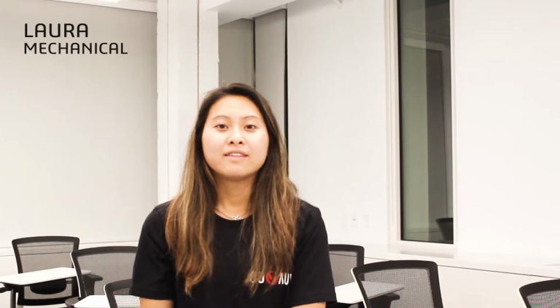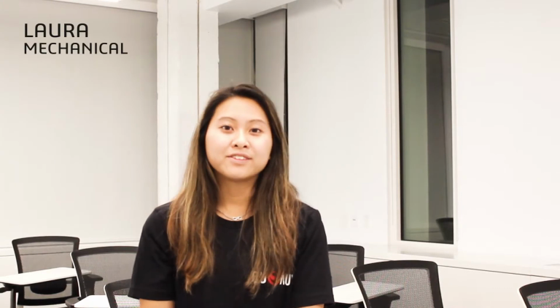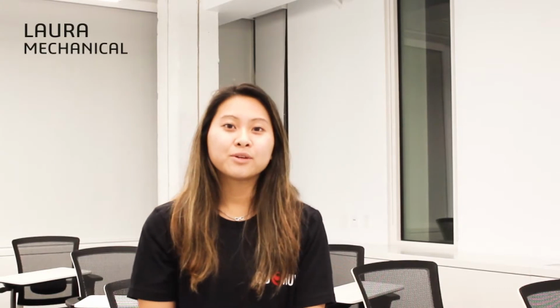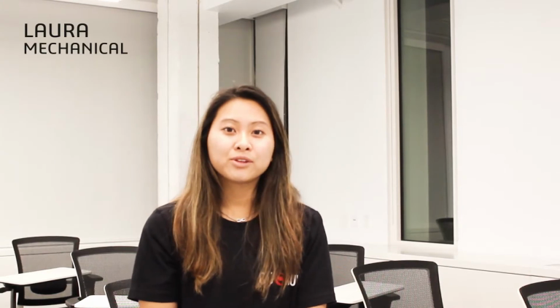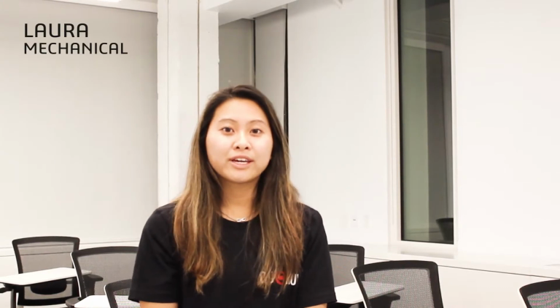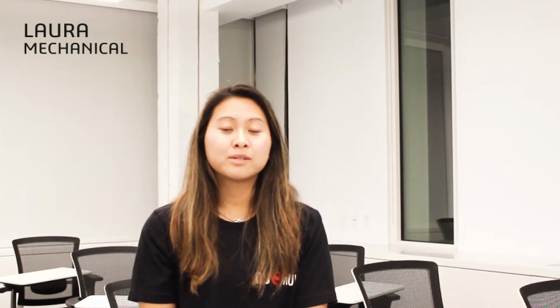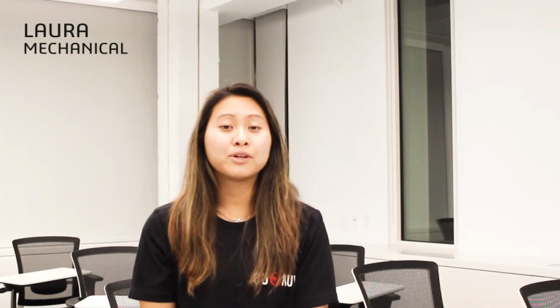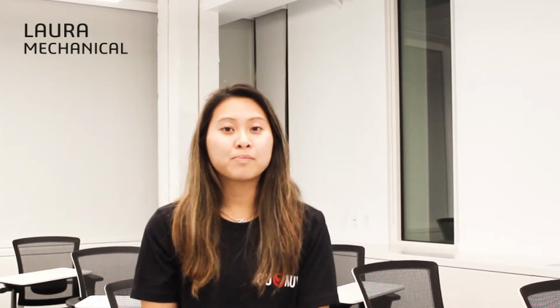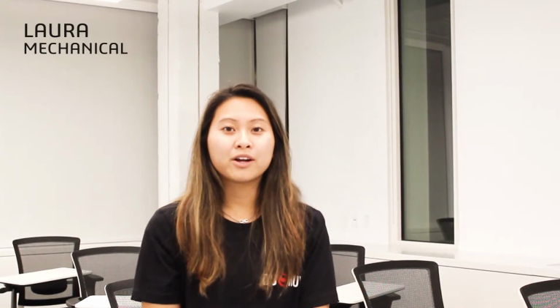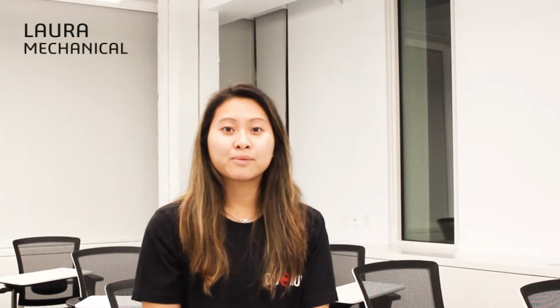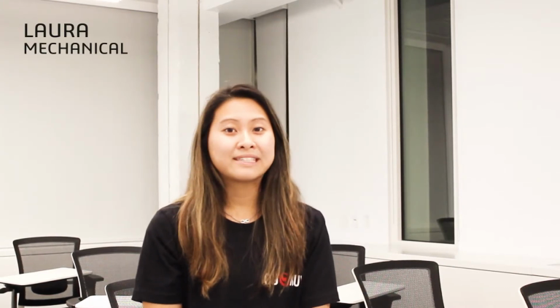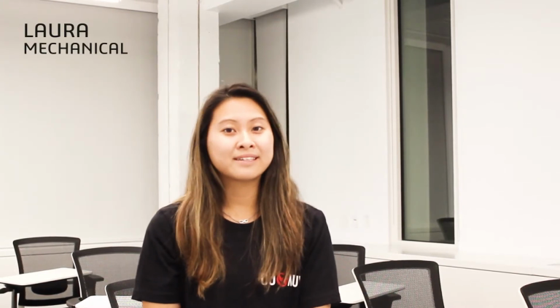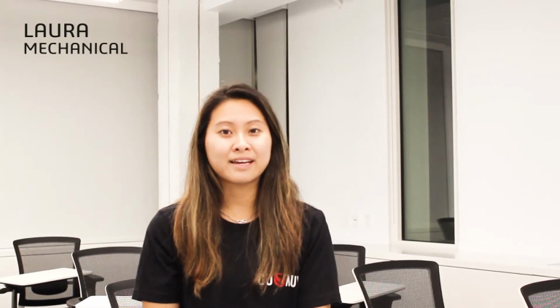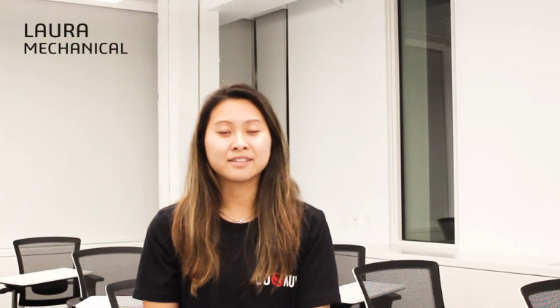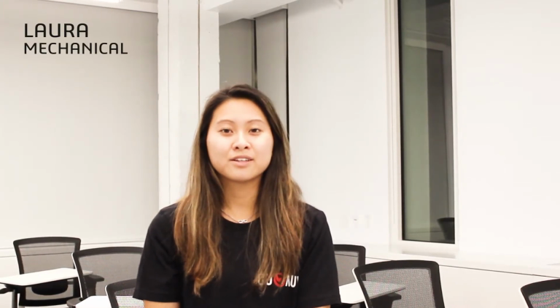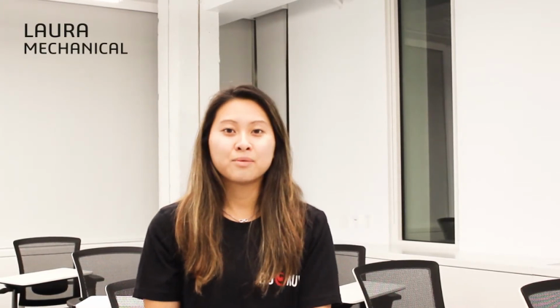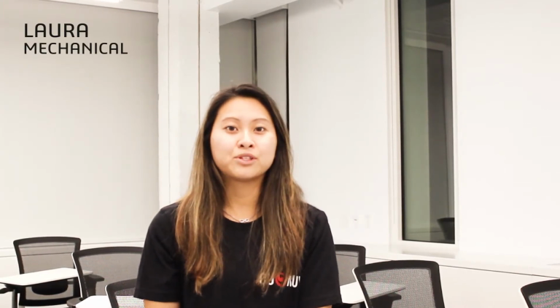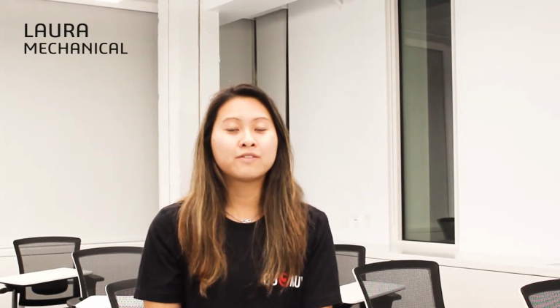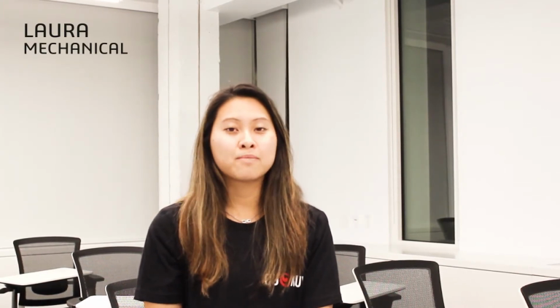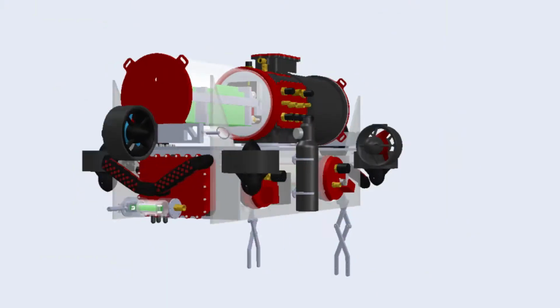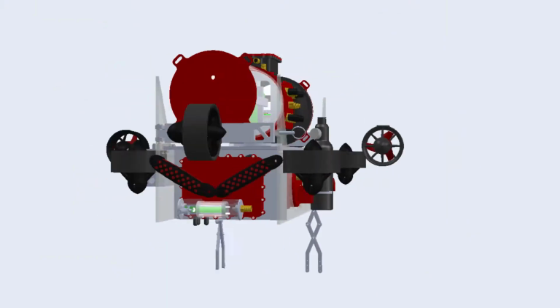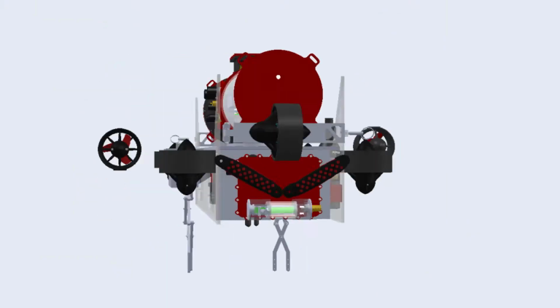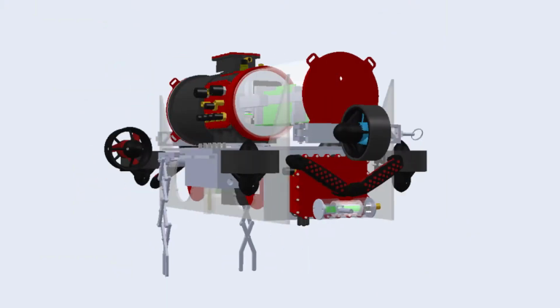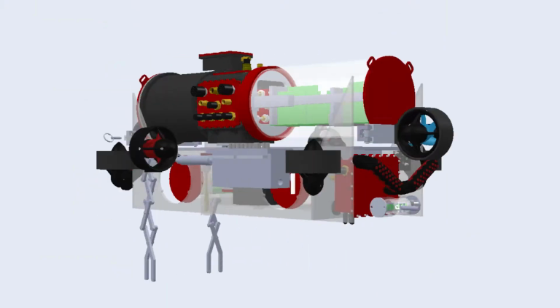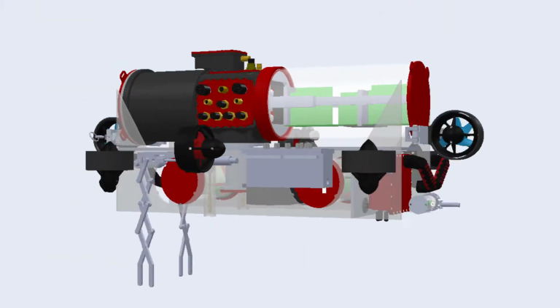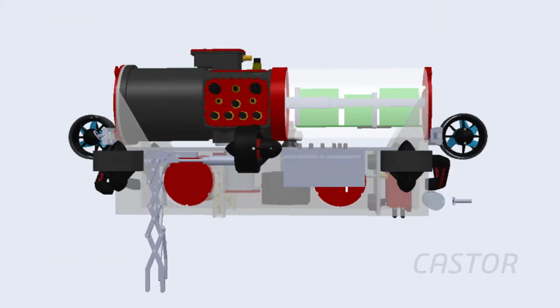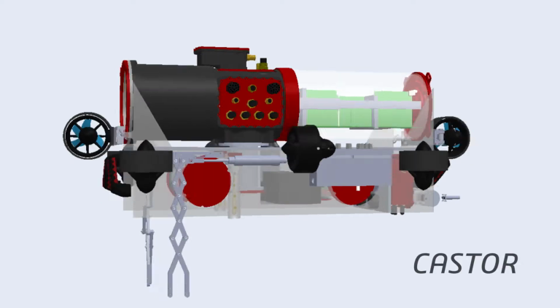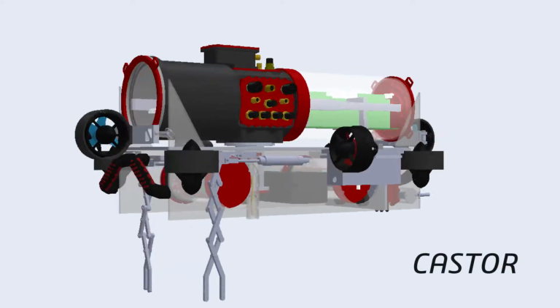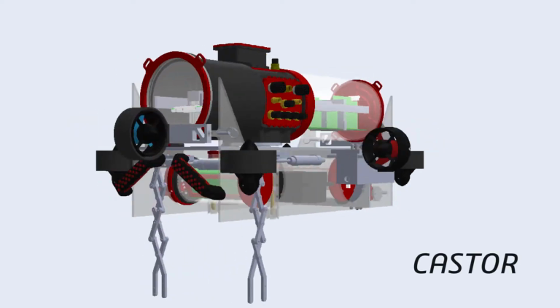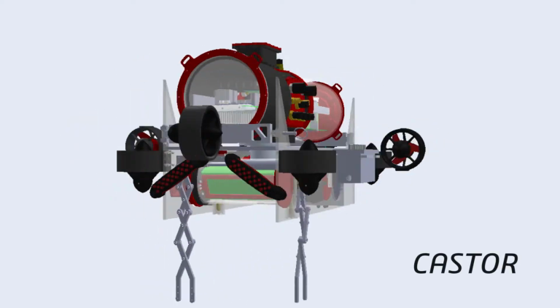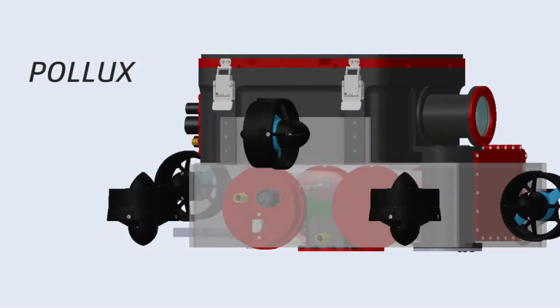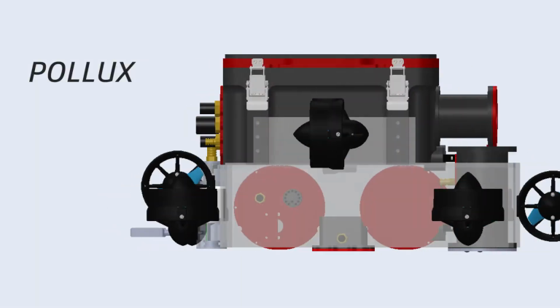This year, we're looking to build upon our recent successes with two of our most advanced vehicles yet, Castor and Pollux.